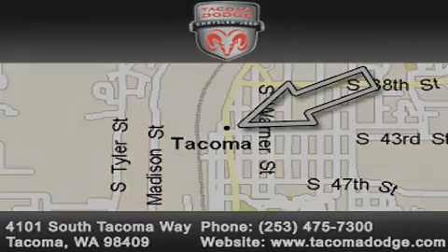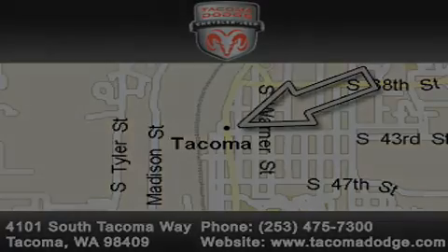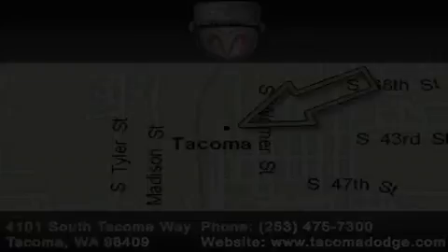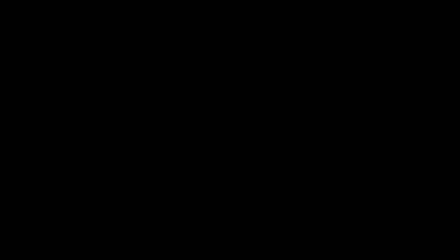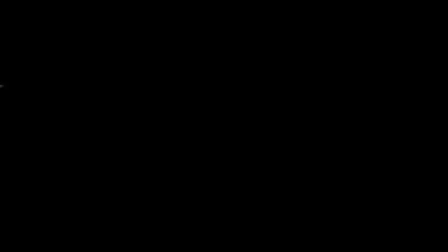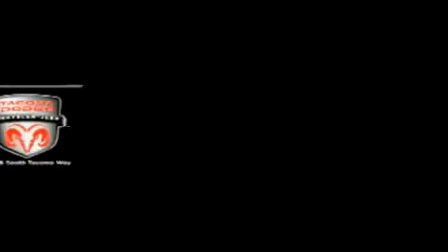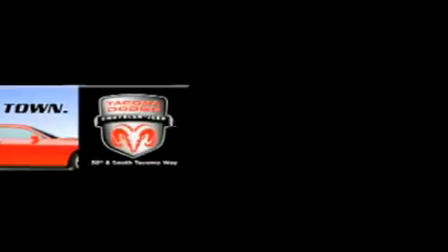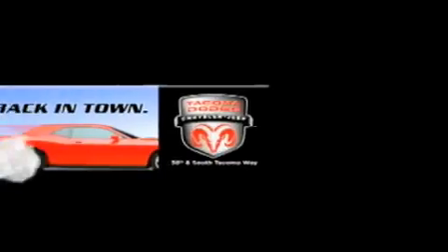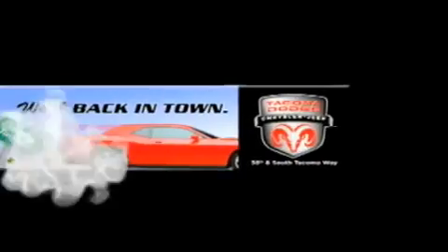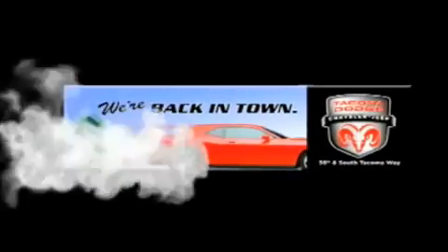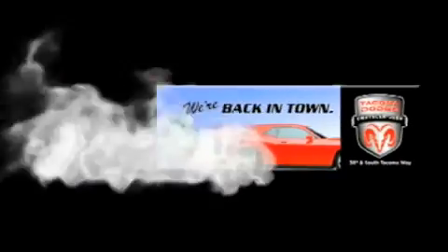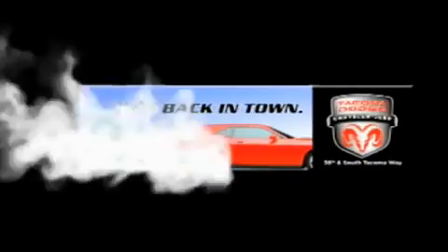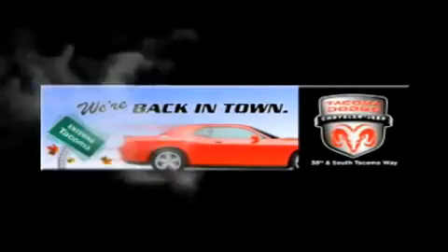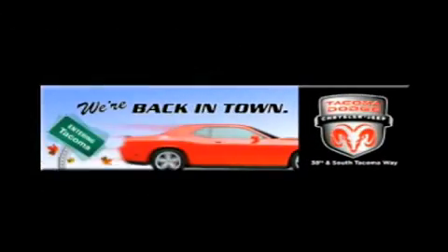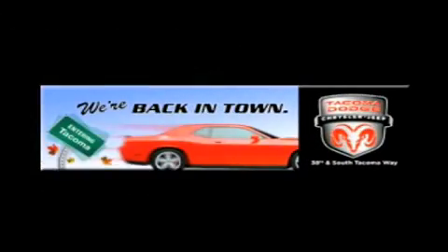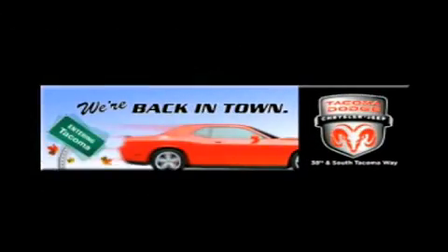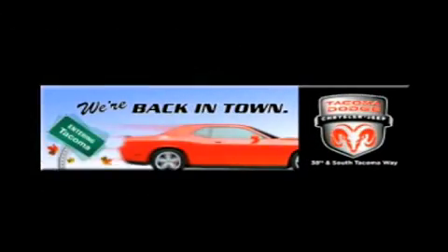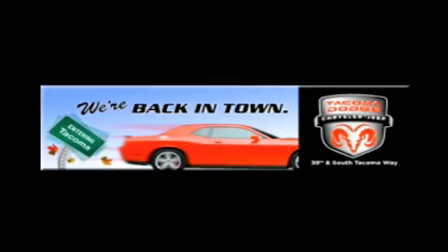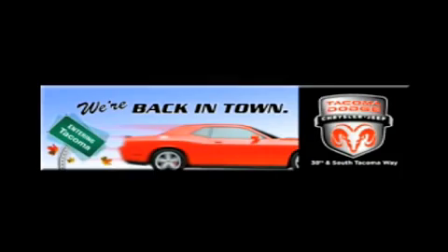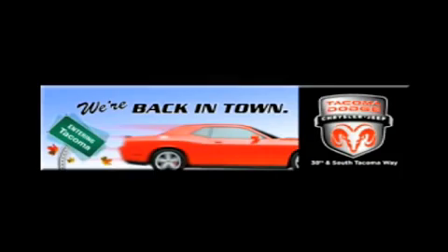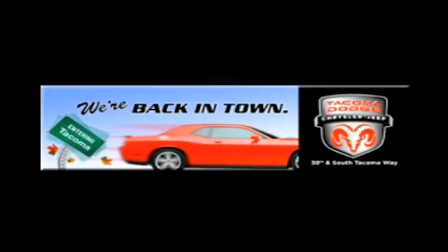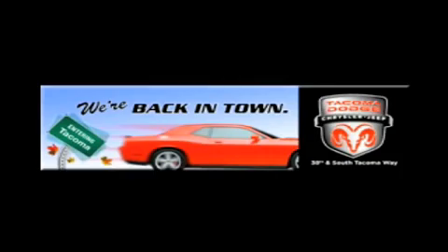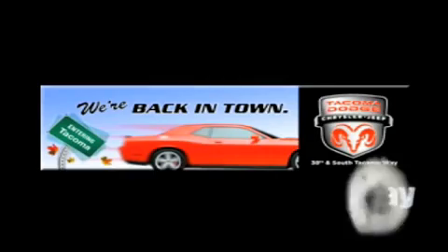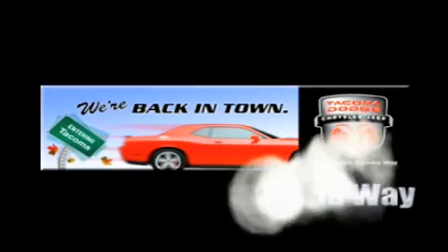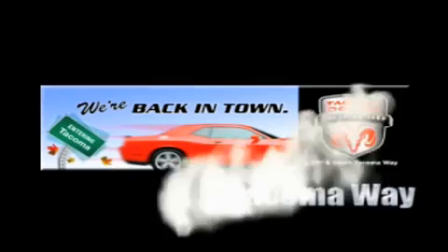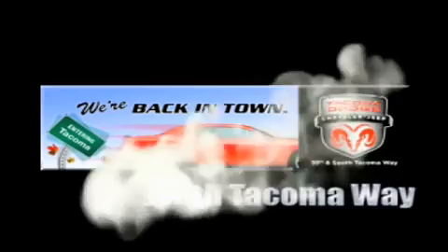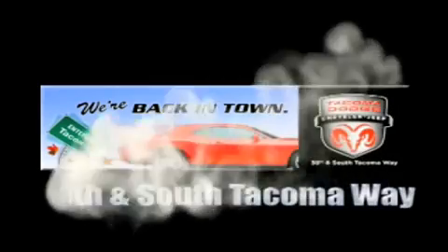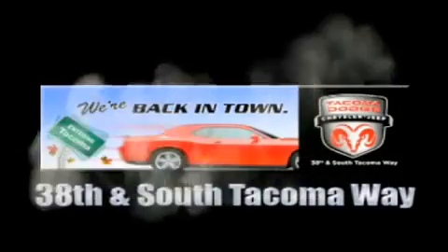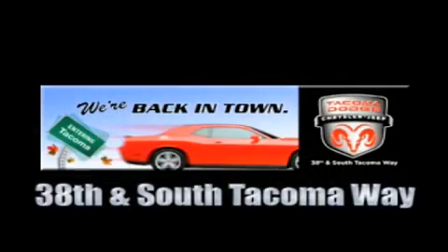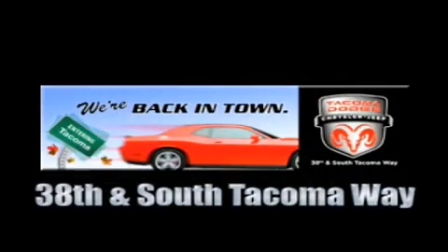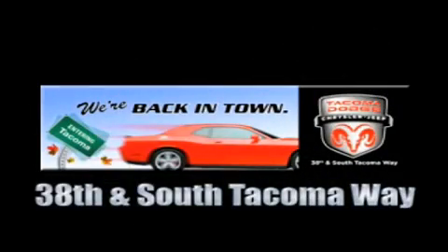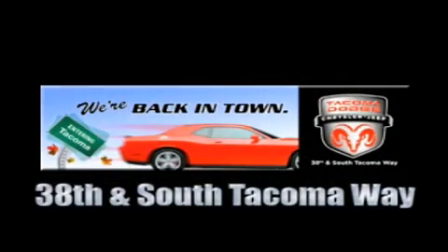We're back in town — the new Tacoma Dodge Chrysler Jeep, conveniently located at 38th and South Tacoma Way.